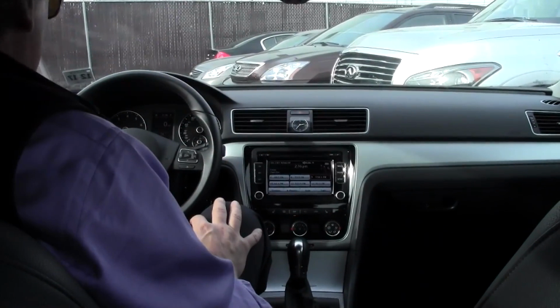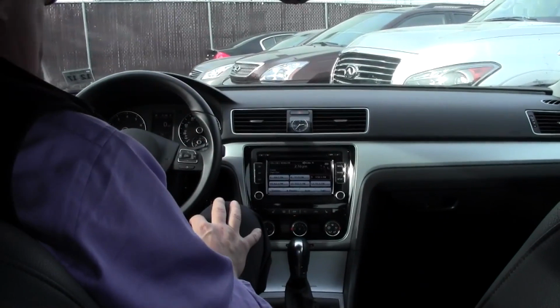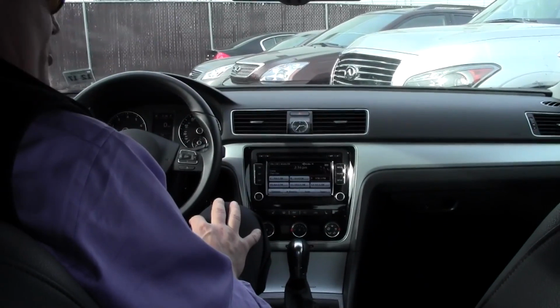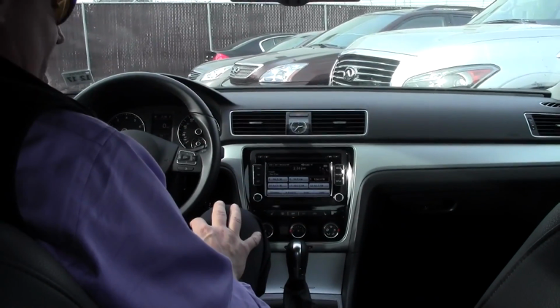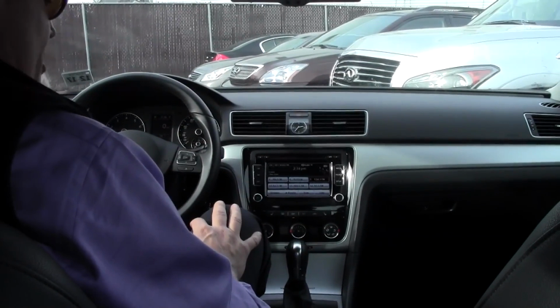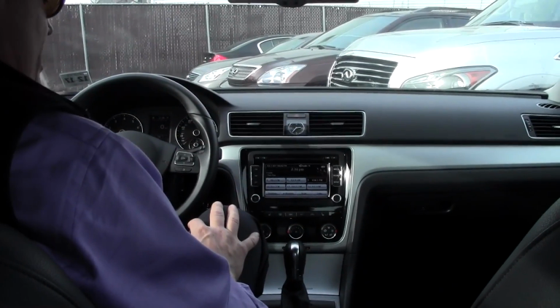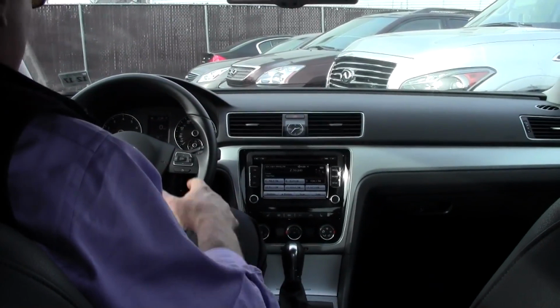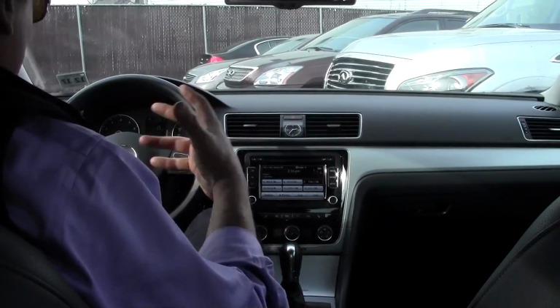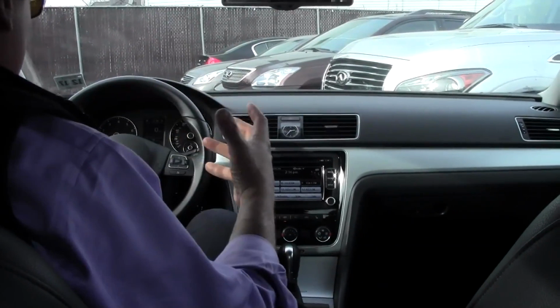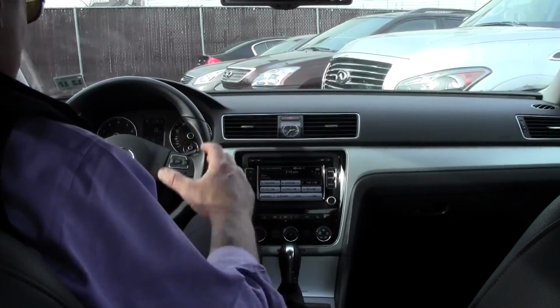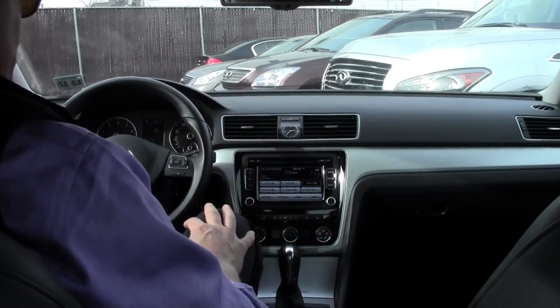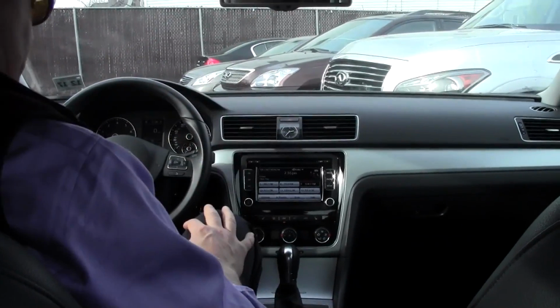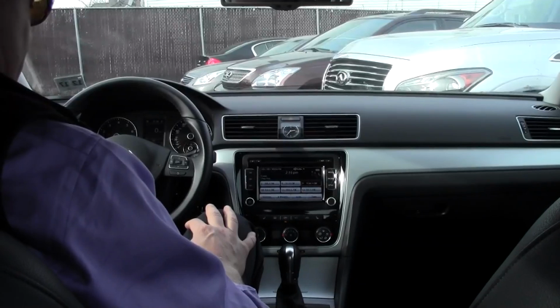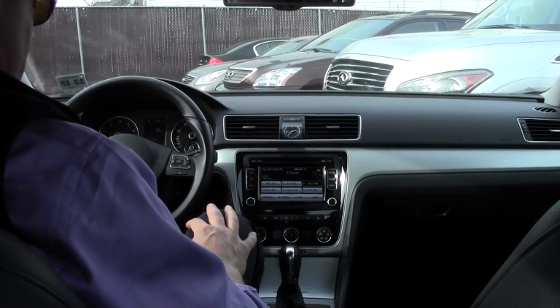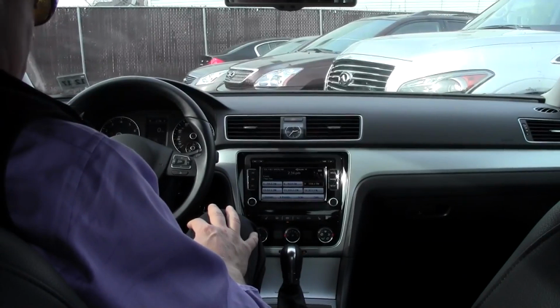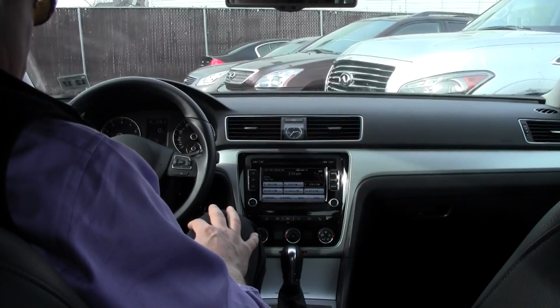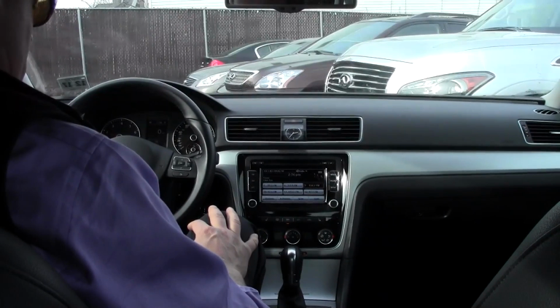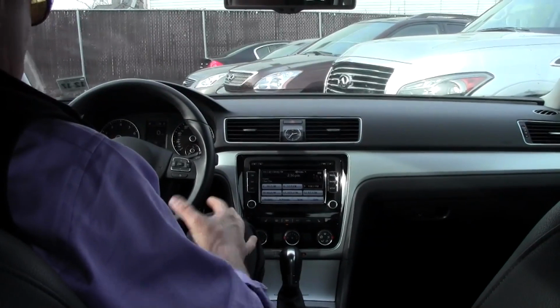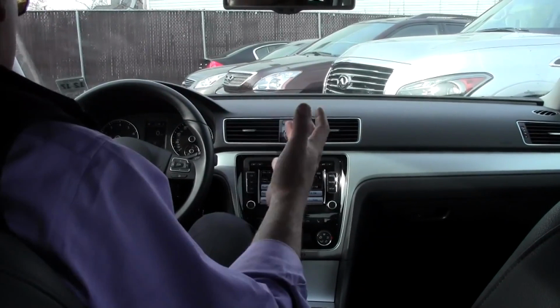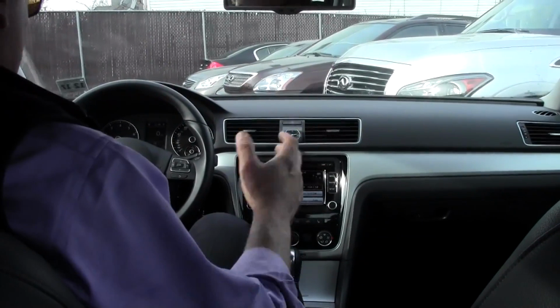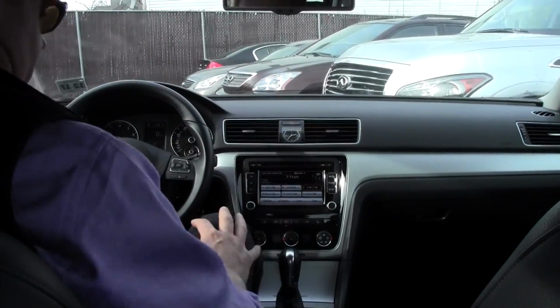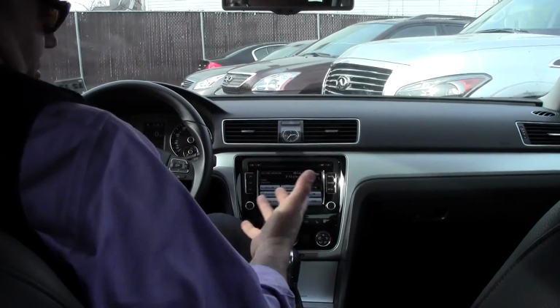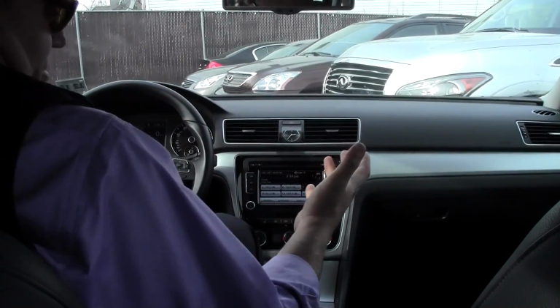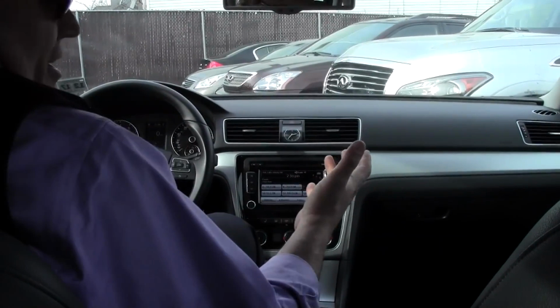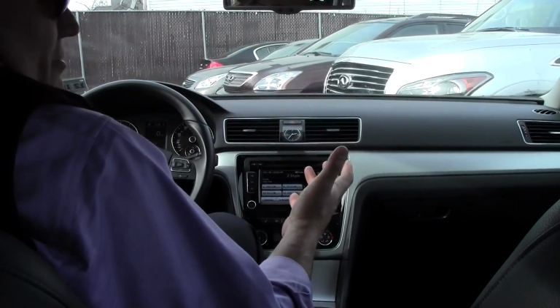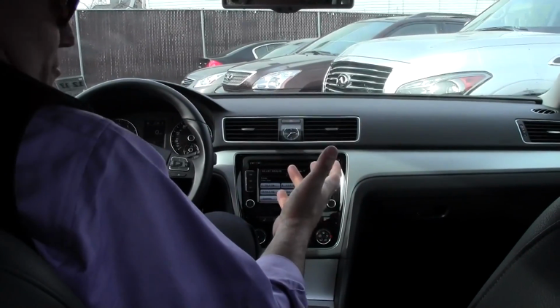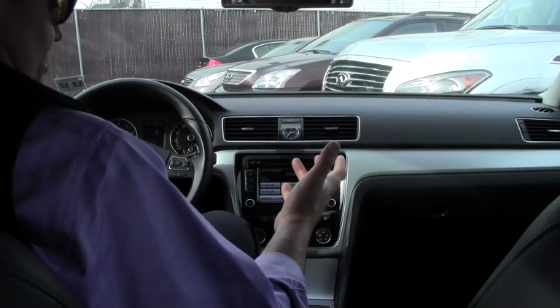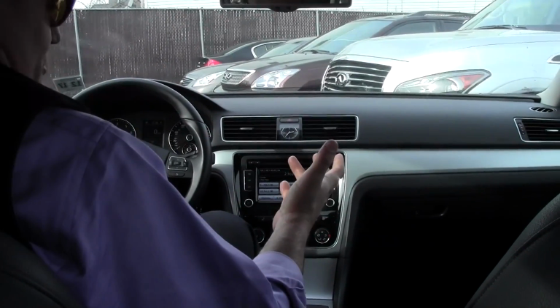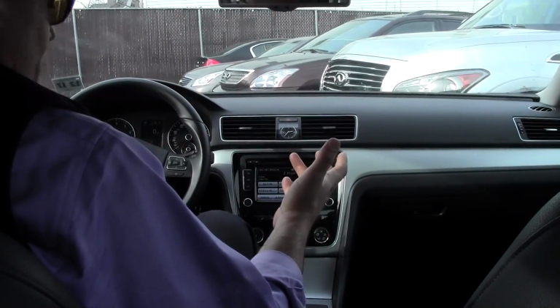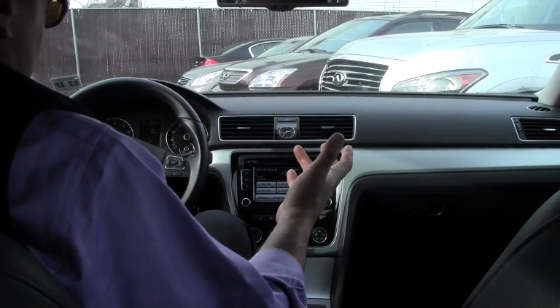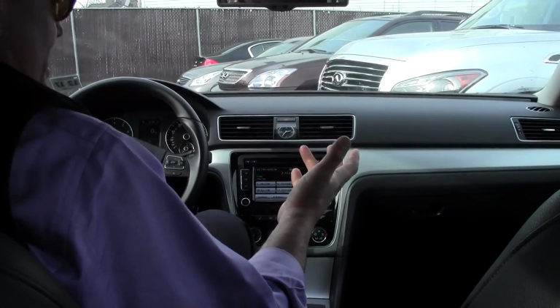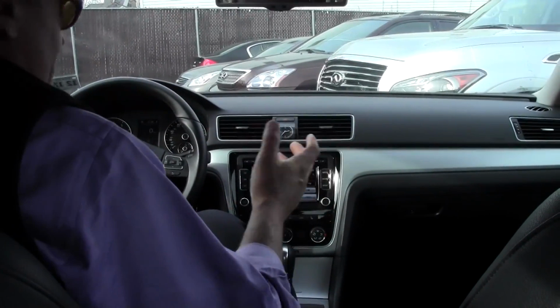2013 Passat SE. The first thing you'll appreciate — it's pretty much brand new.